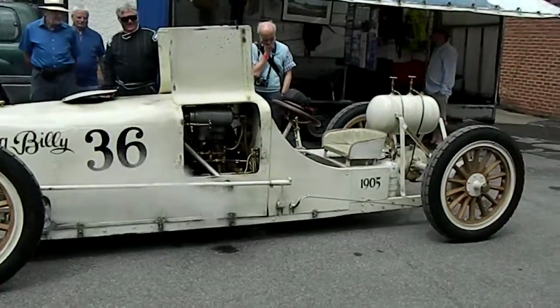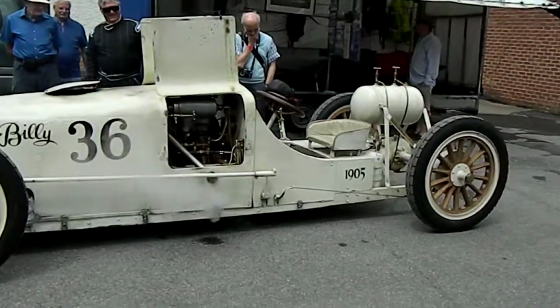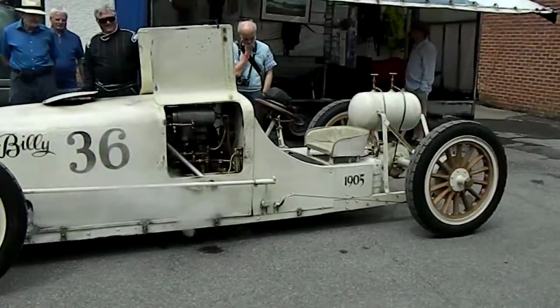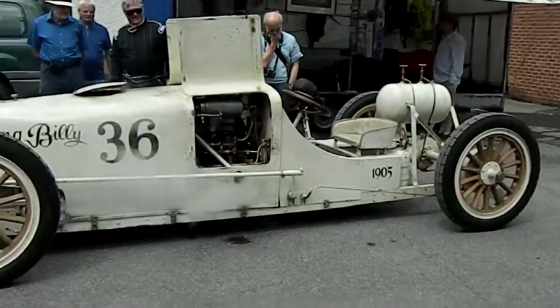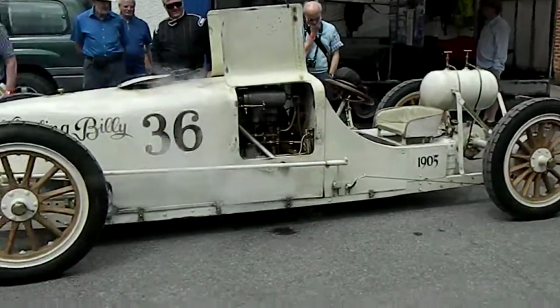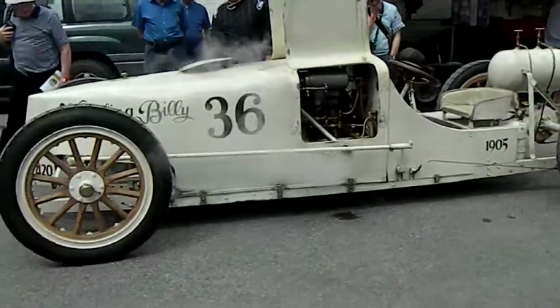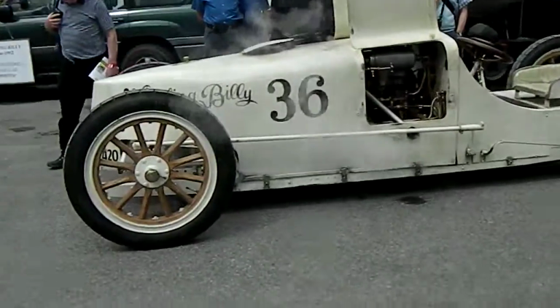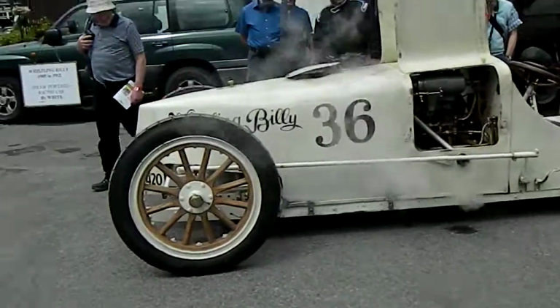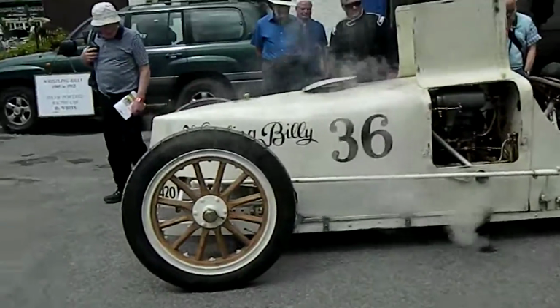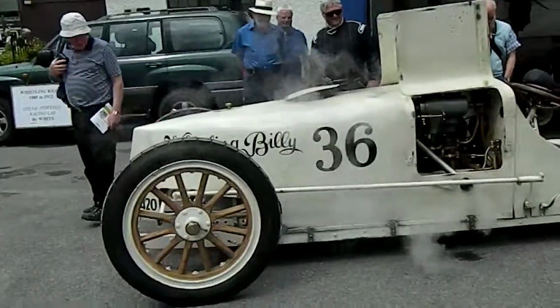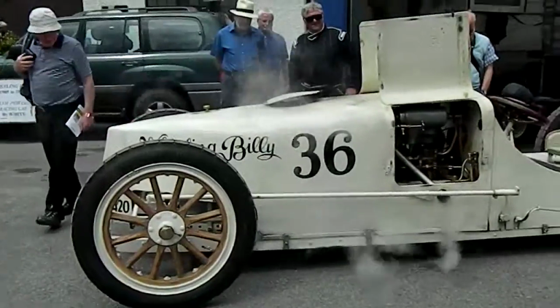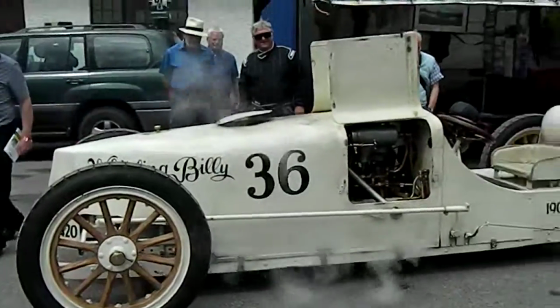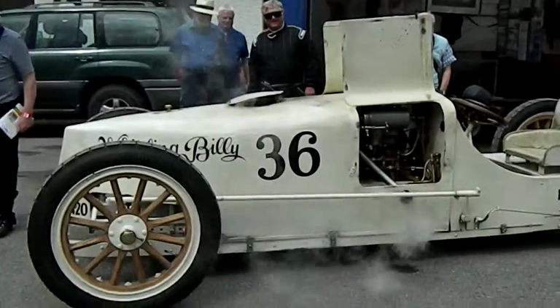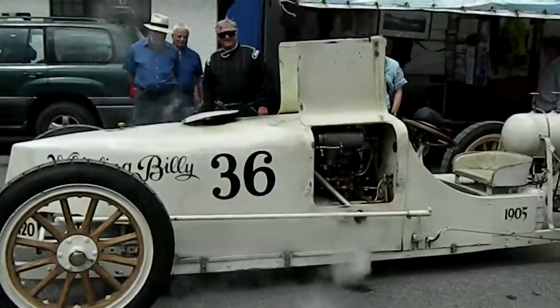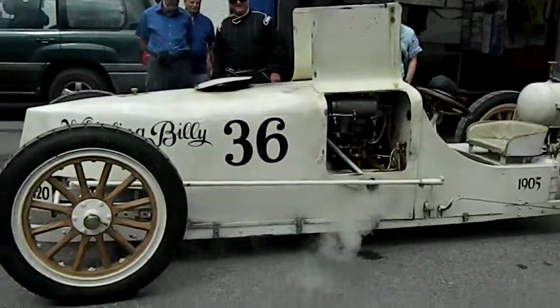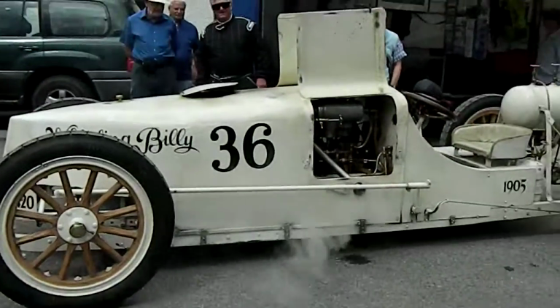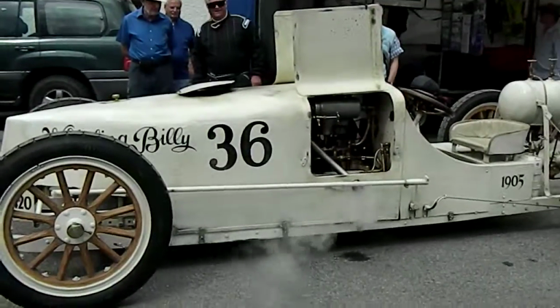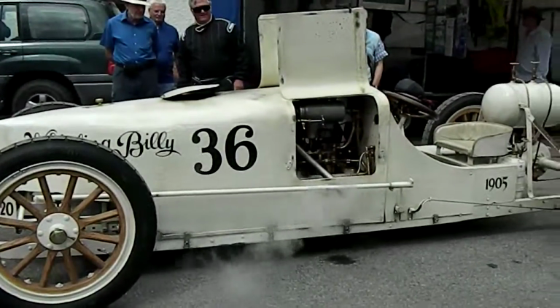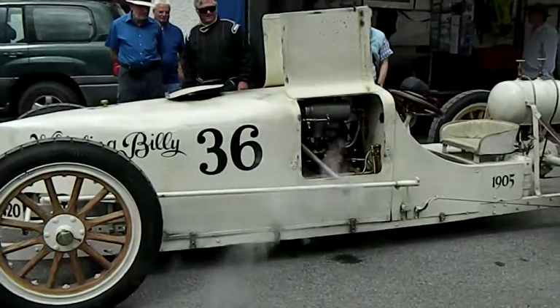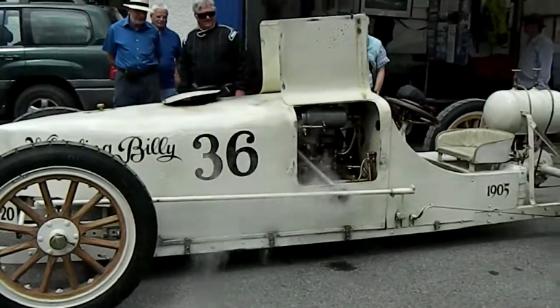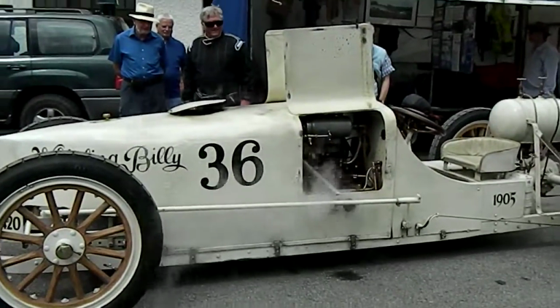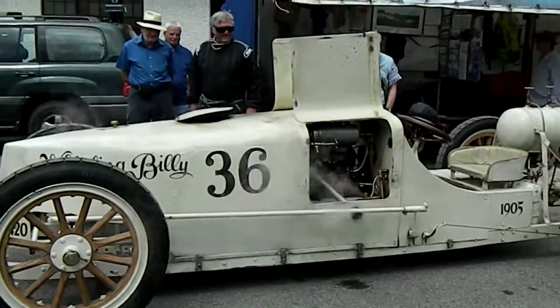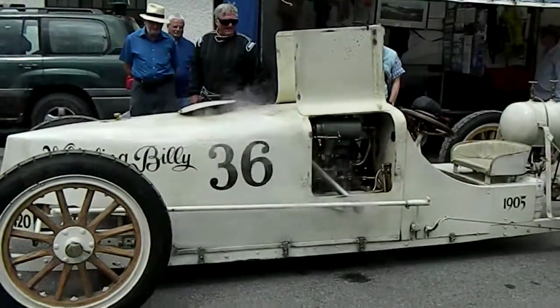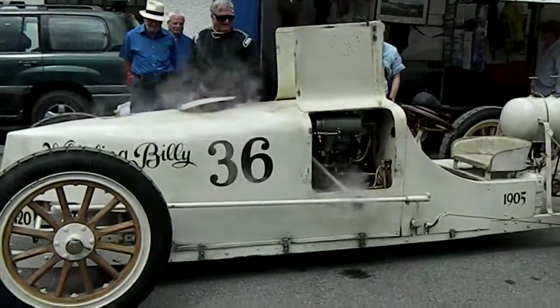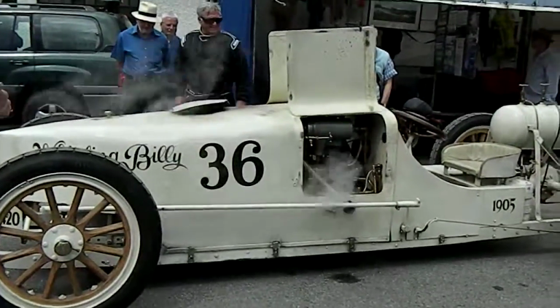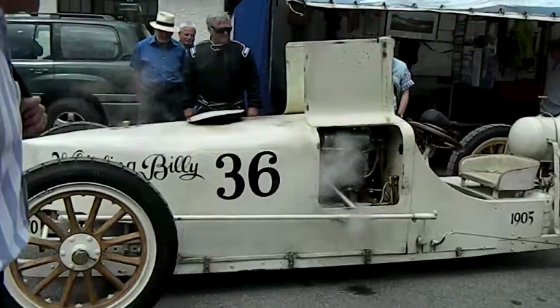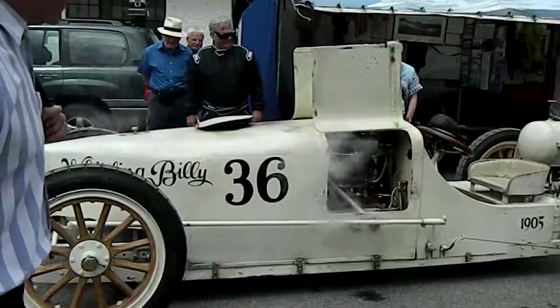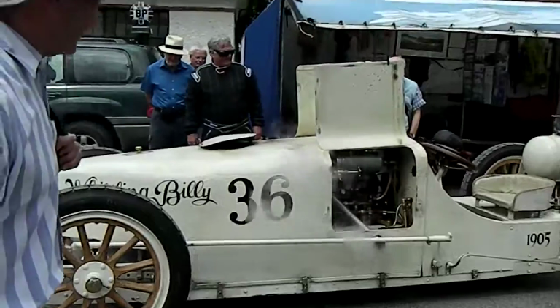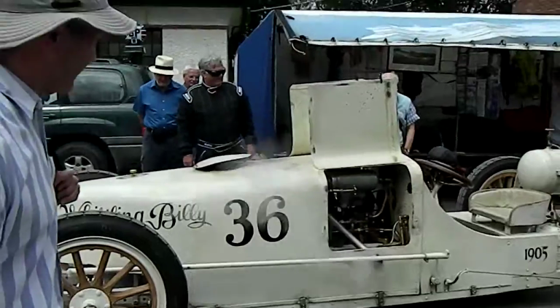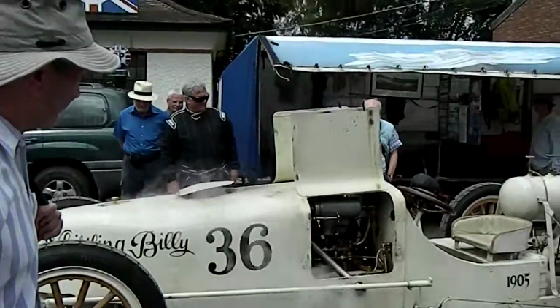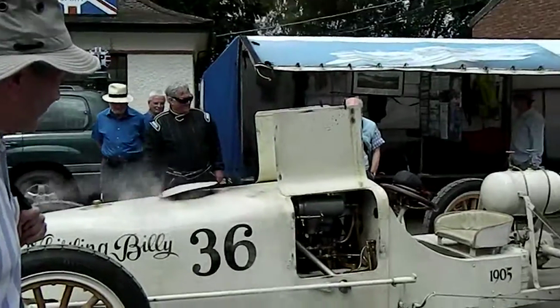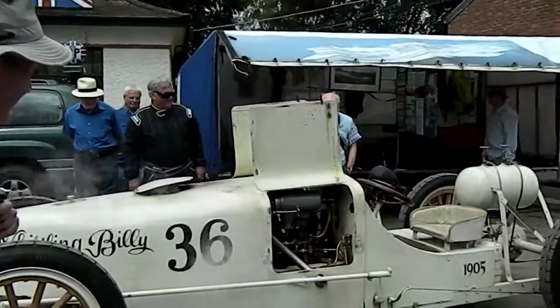This is a steam powered car — is it? Whistling Billy. It's got my name on it.